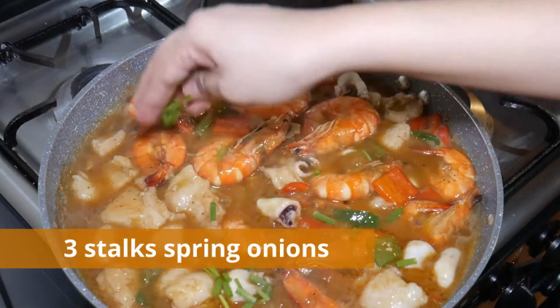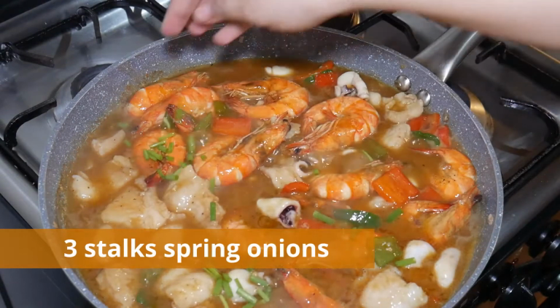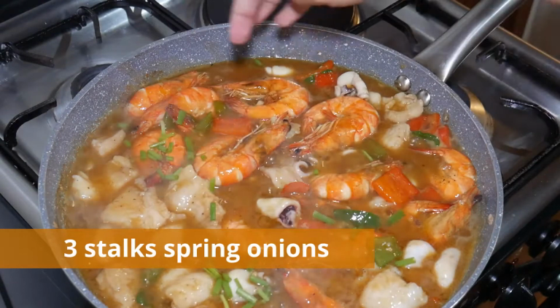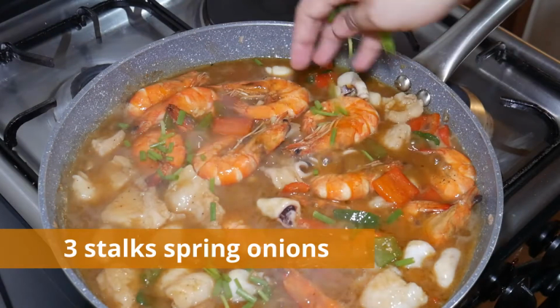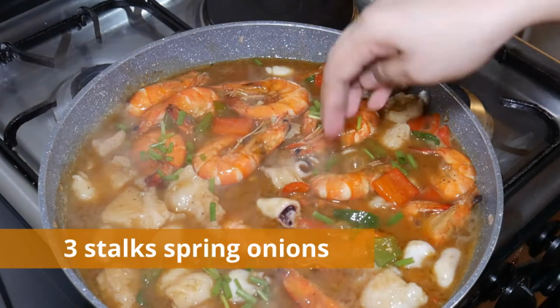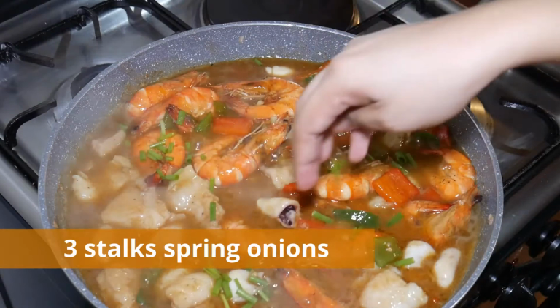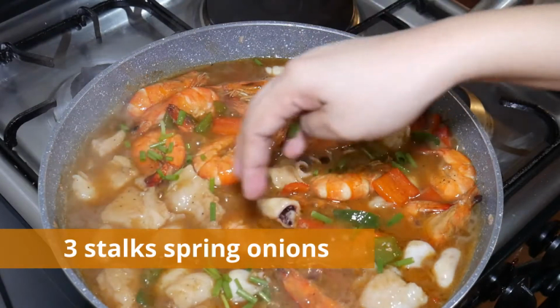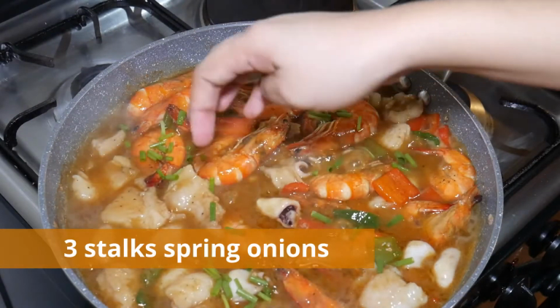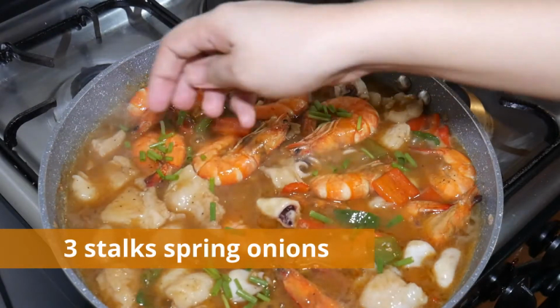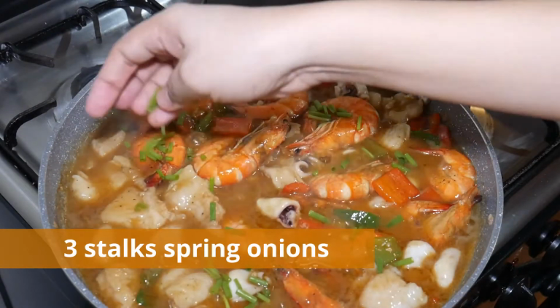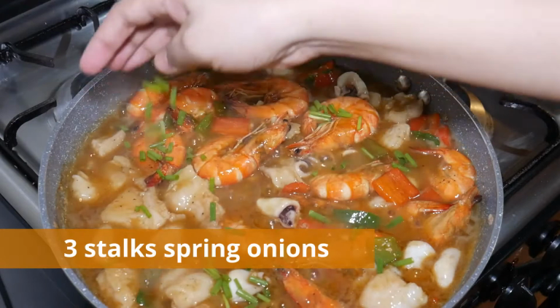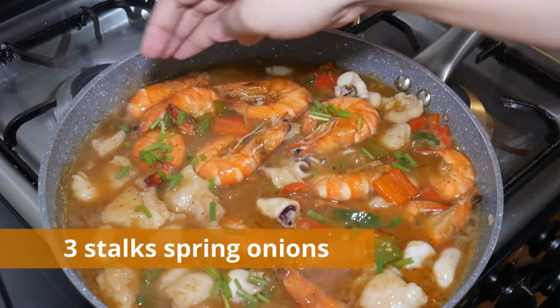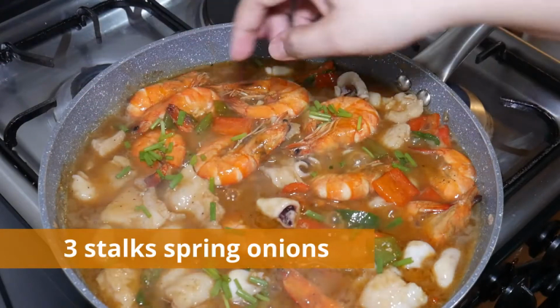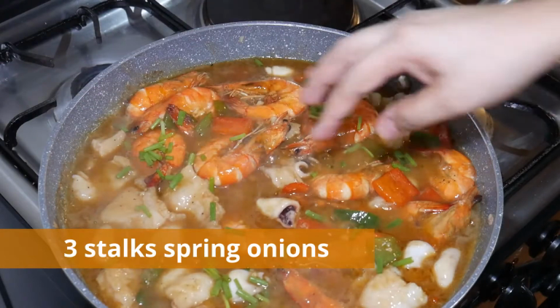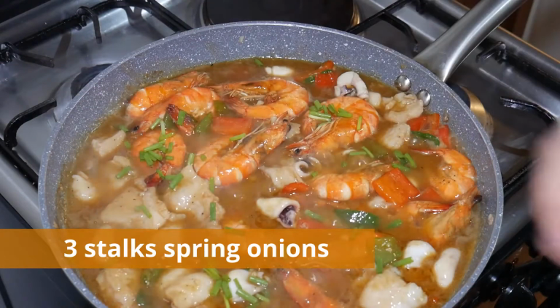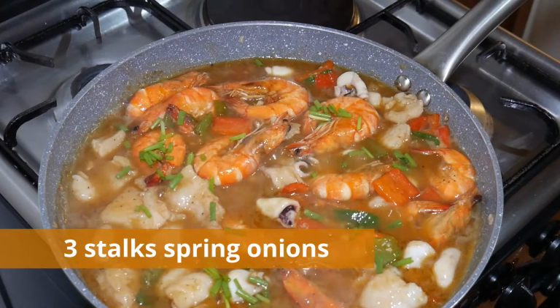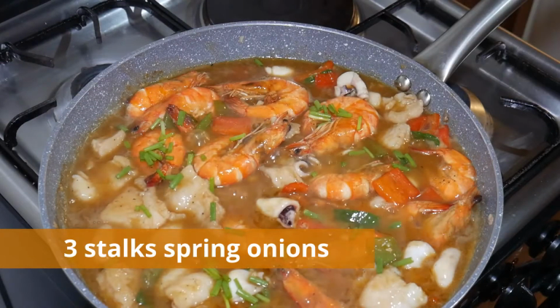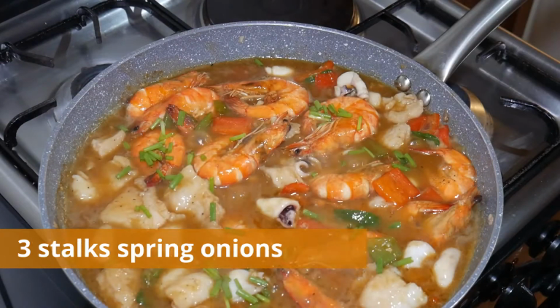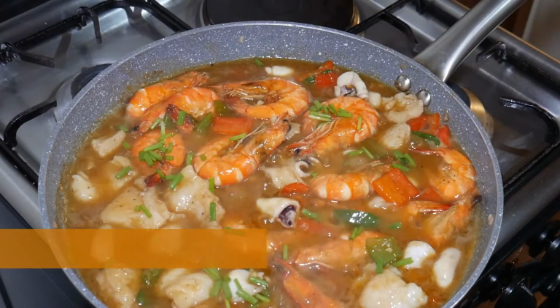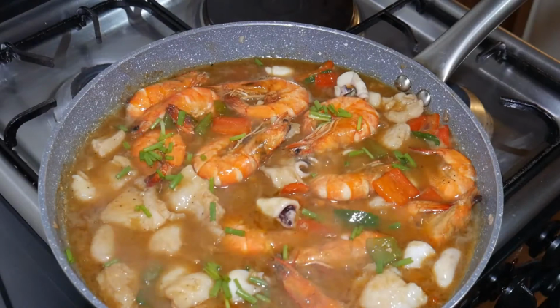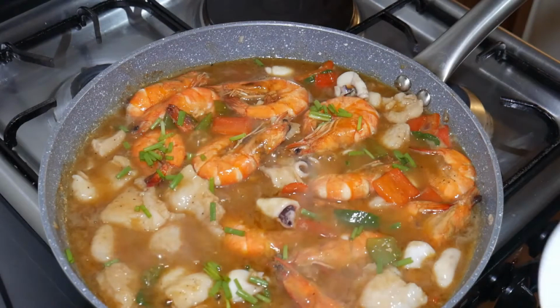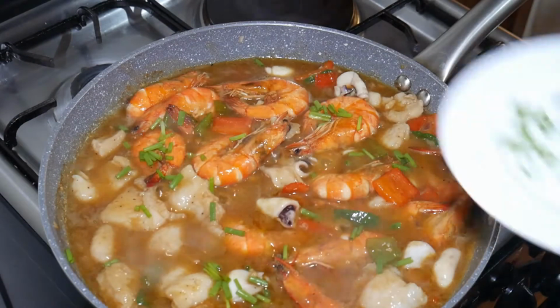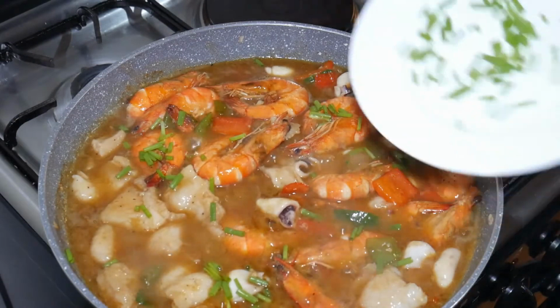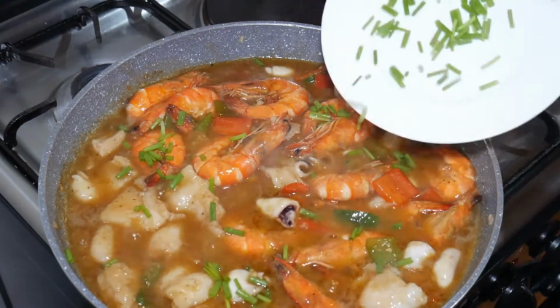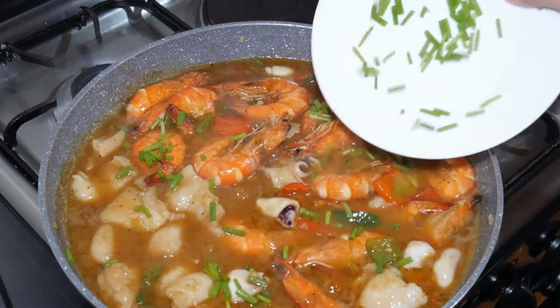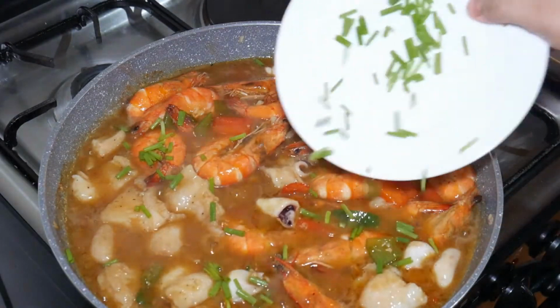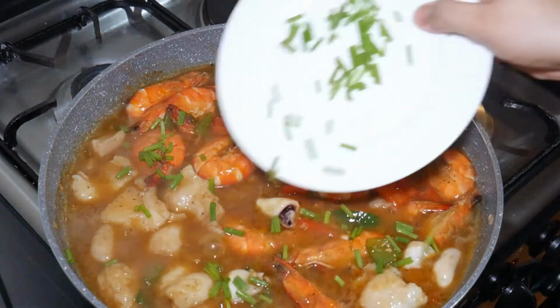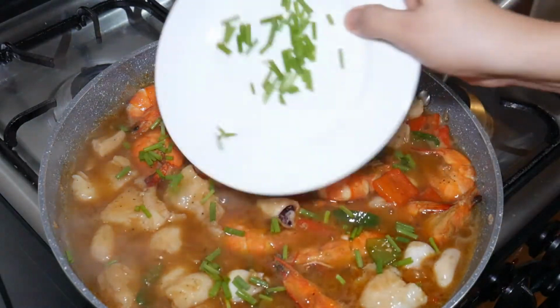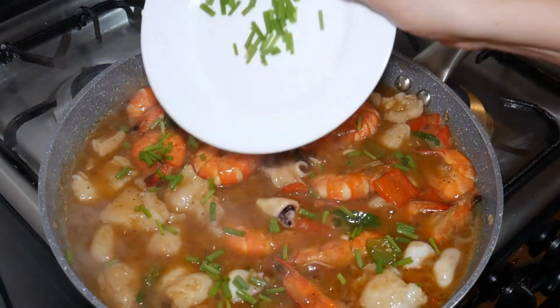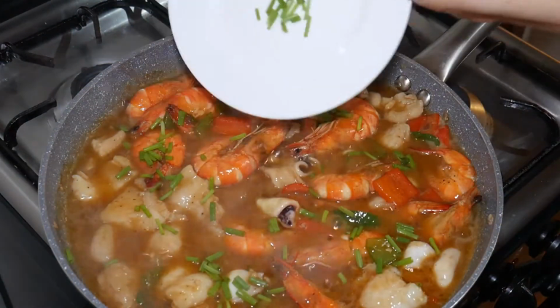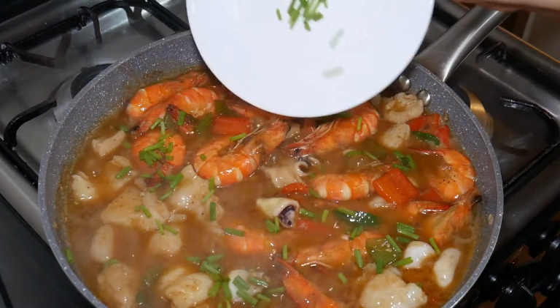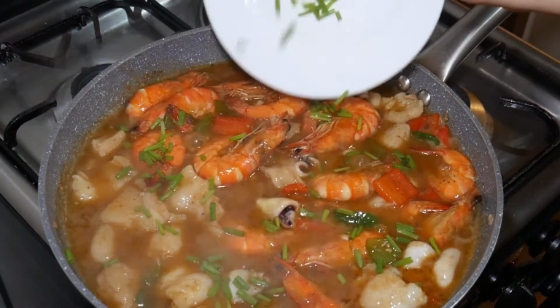Lastly, add green onions and cook for 30 seconds, then serve.